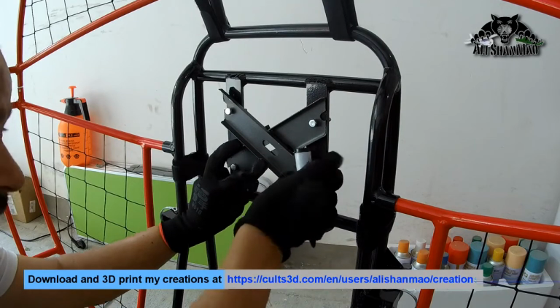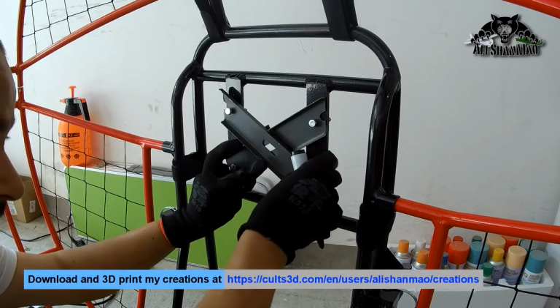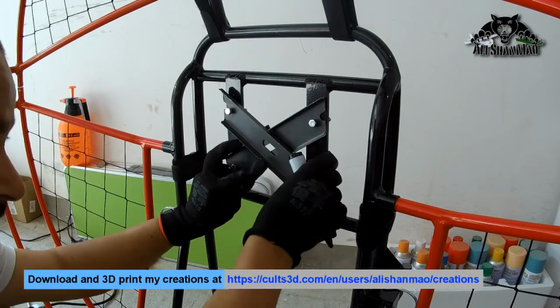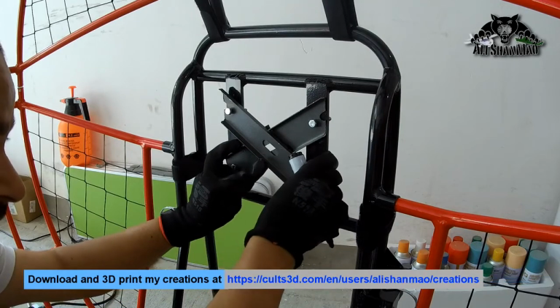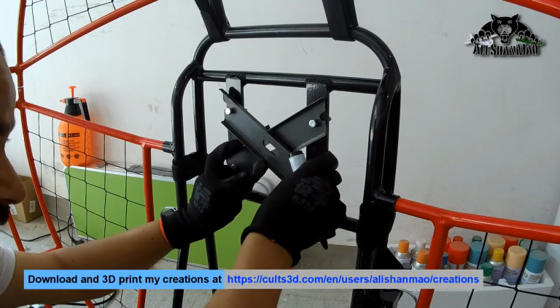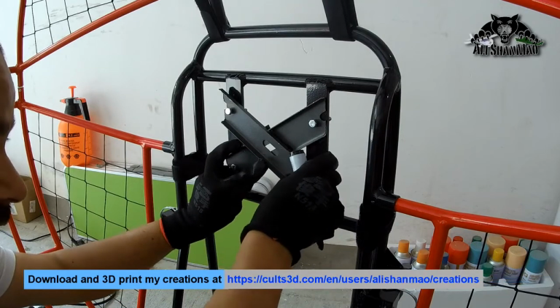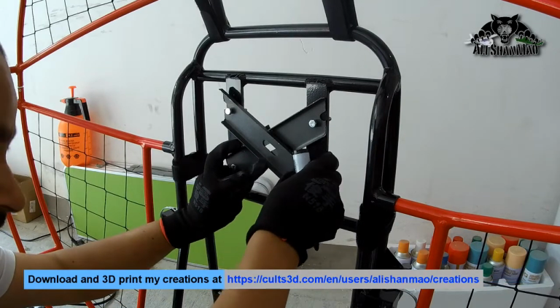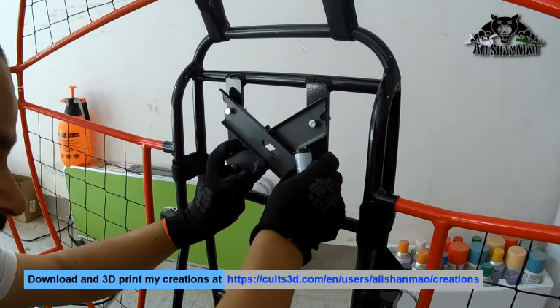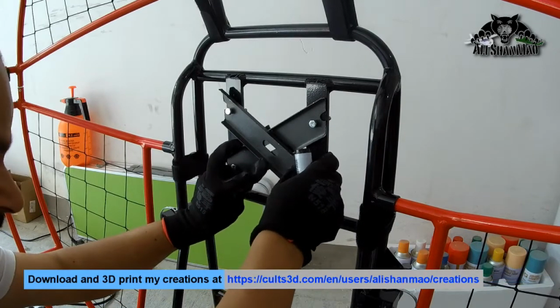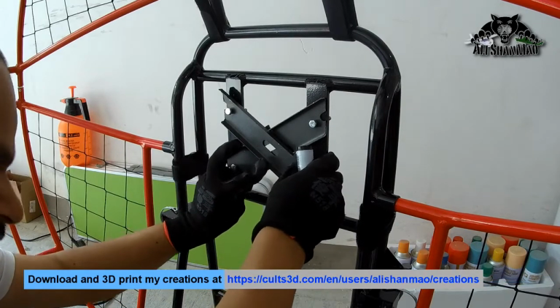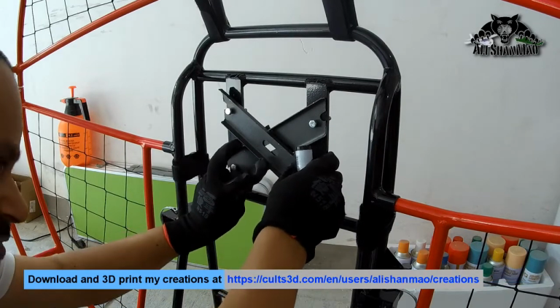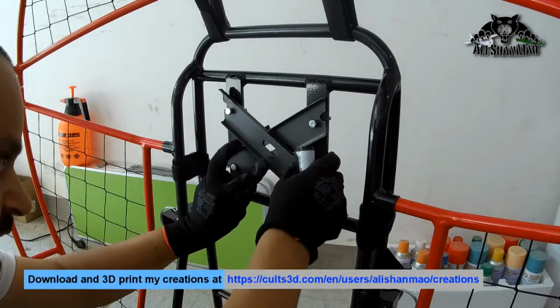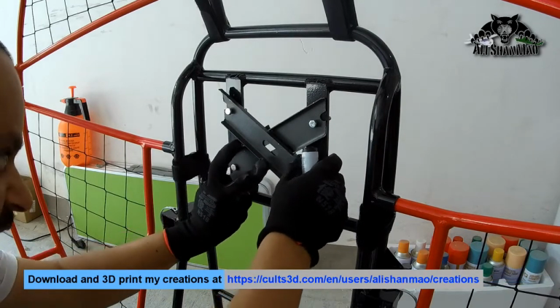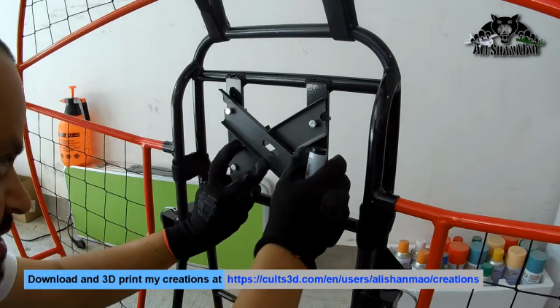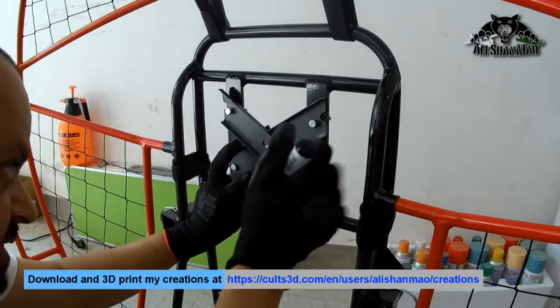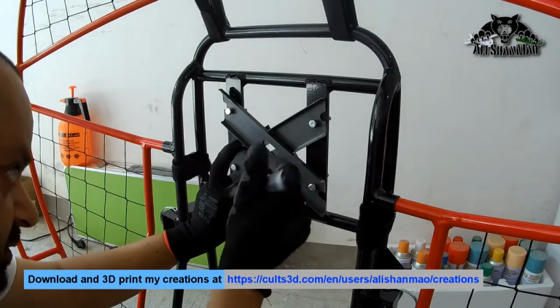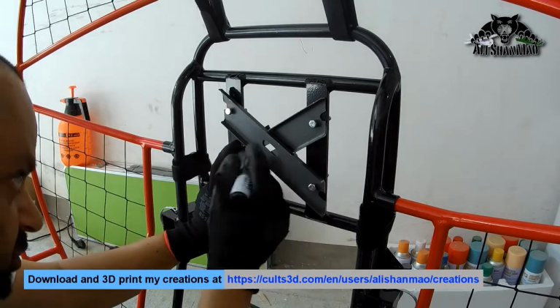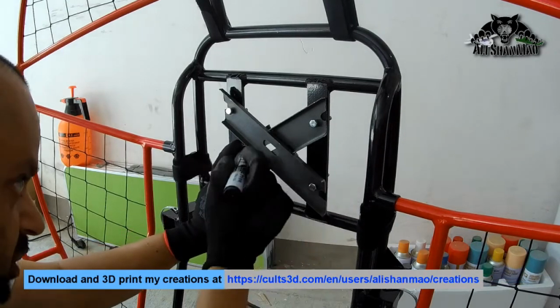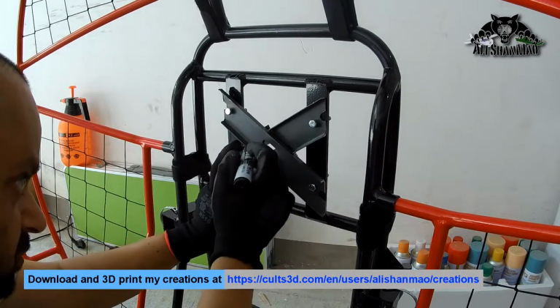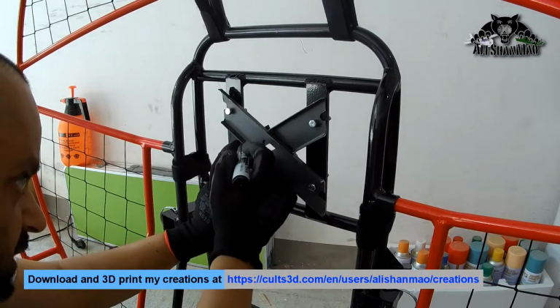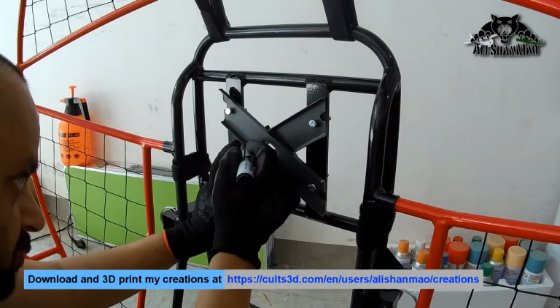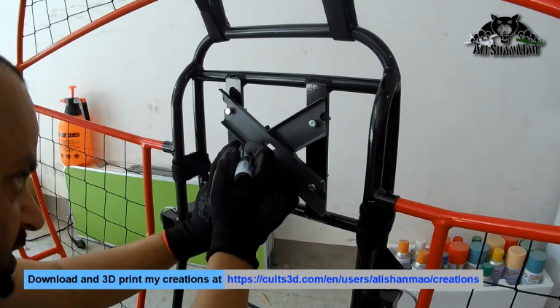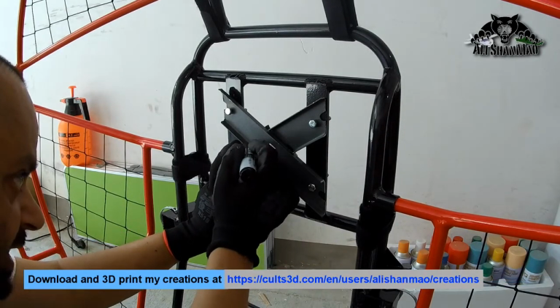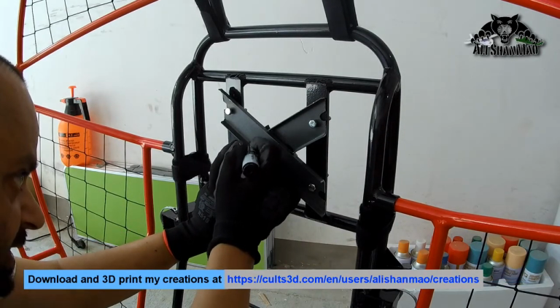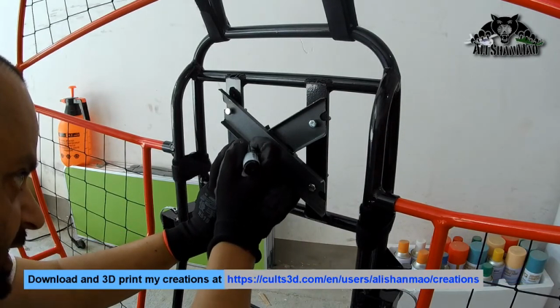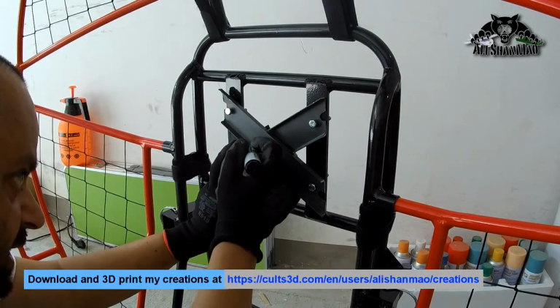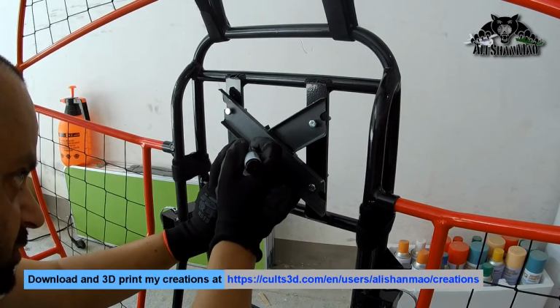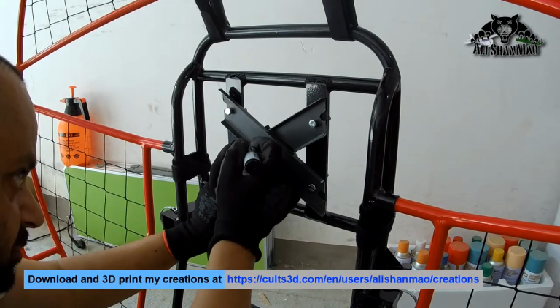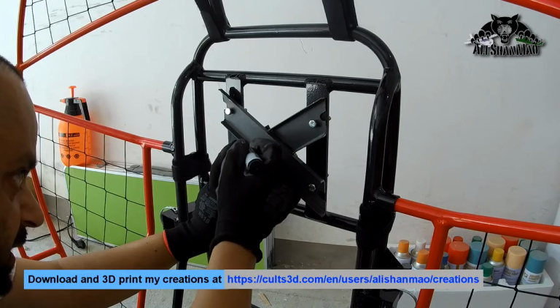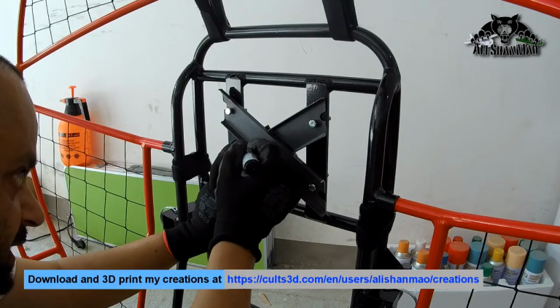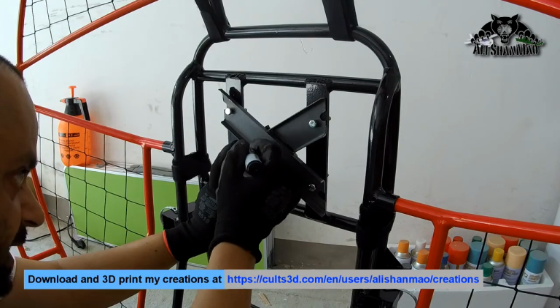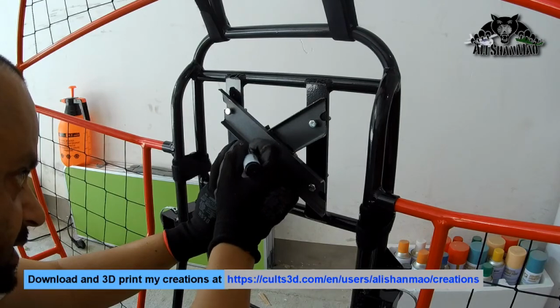X for extreme, X for extra — that was the idea to build an X-frame.